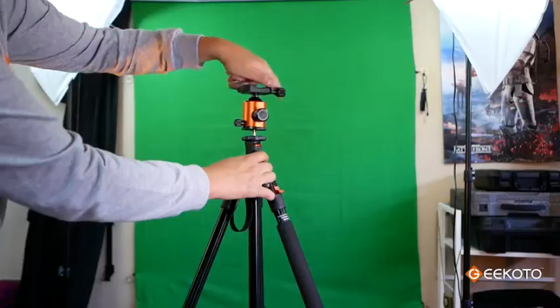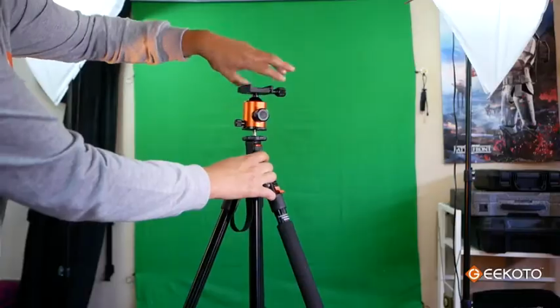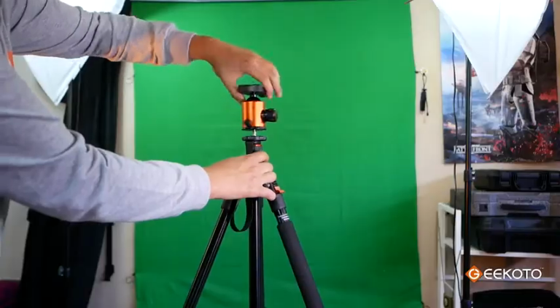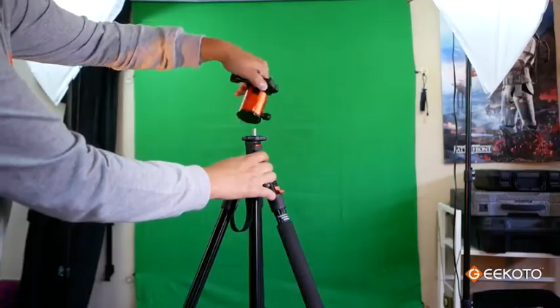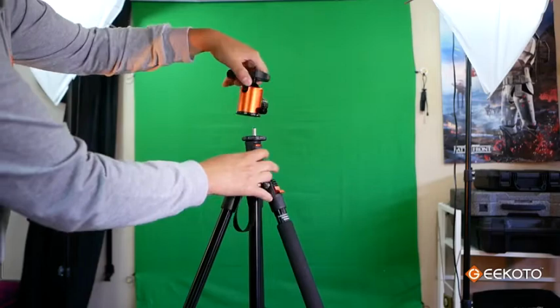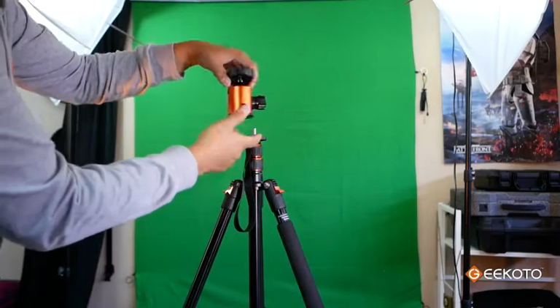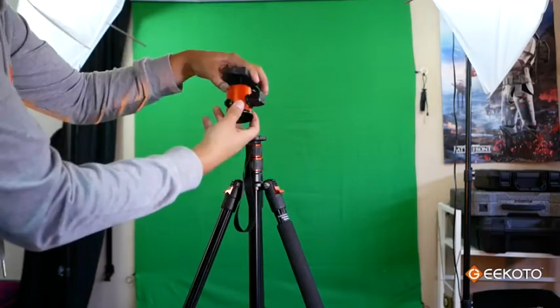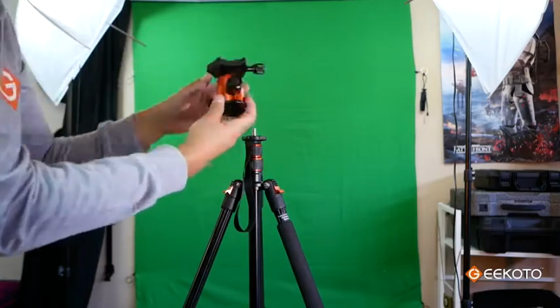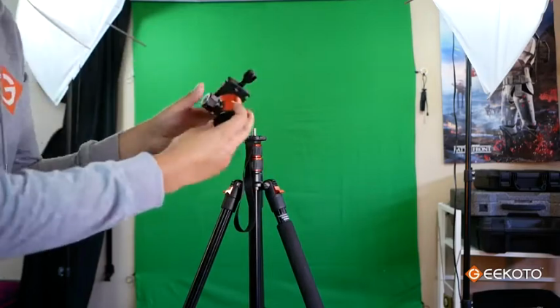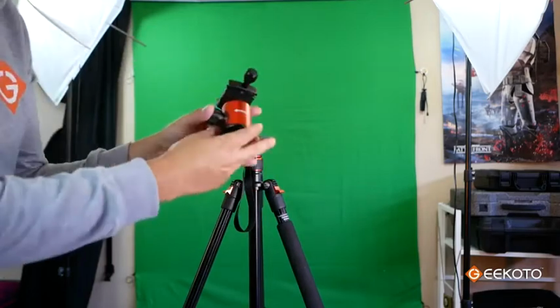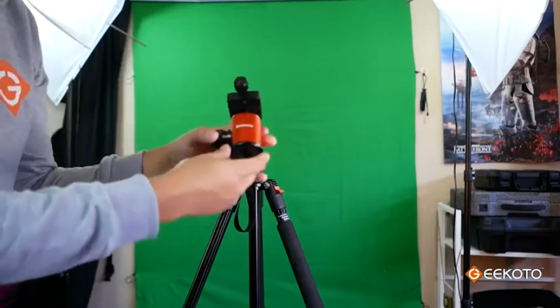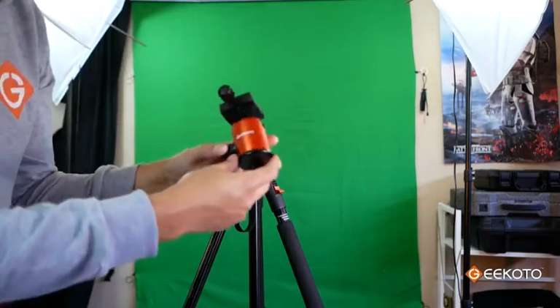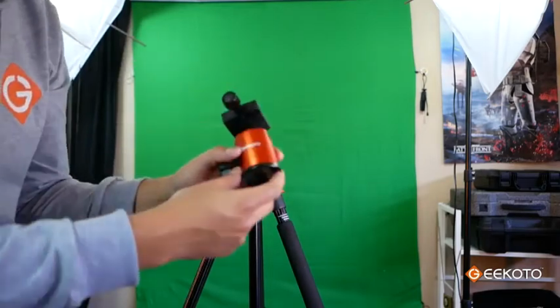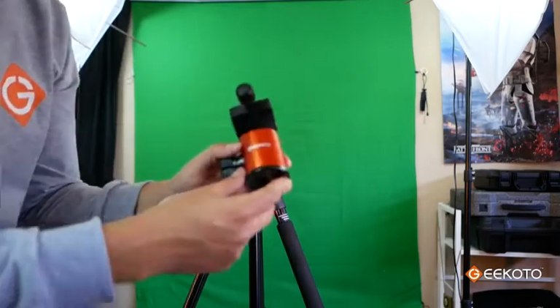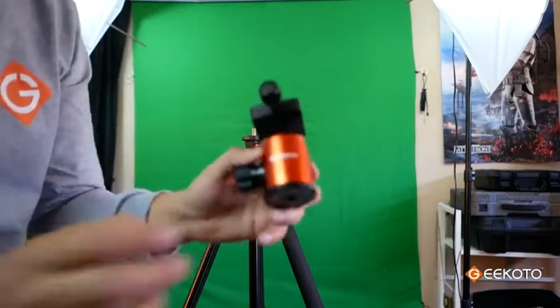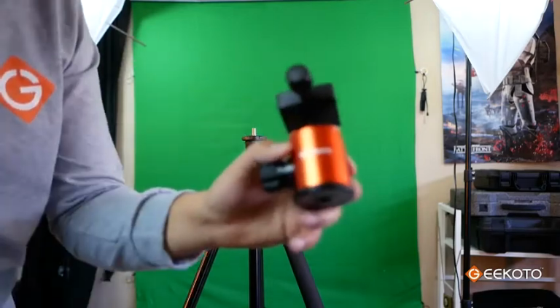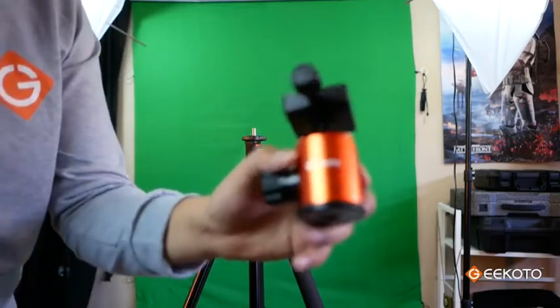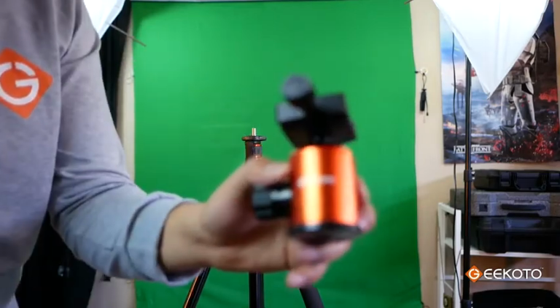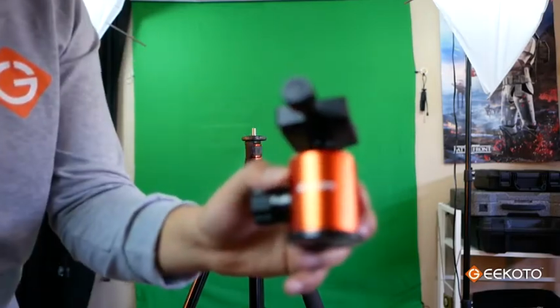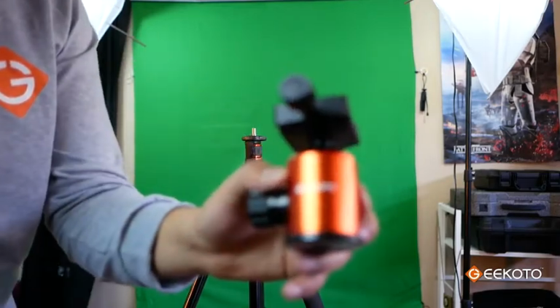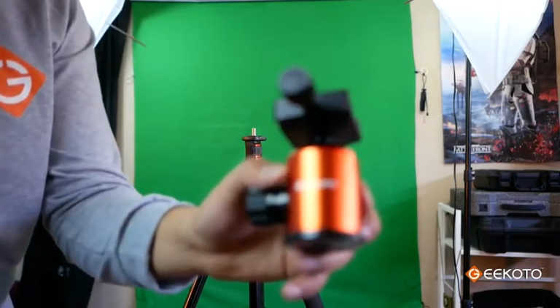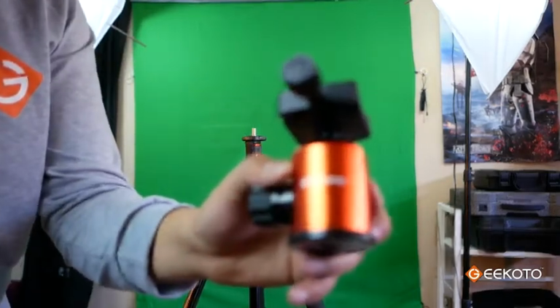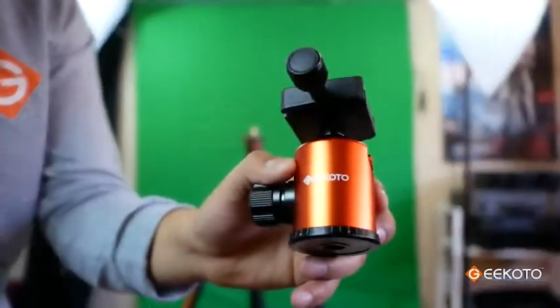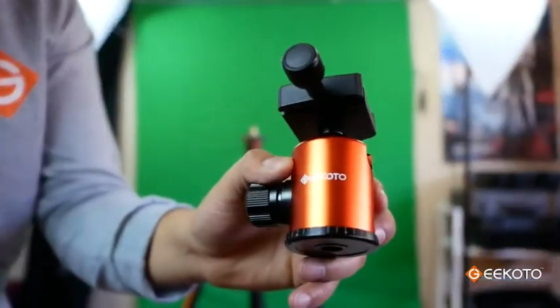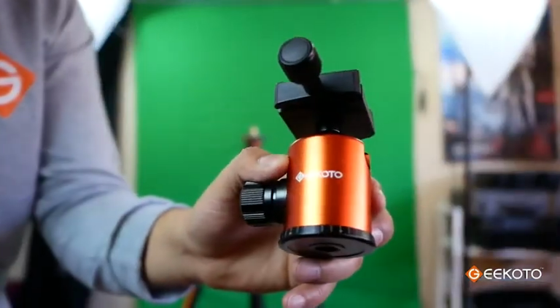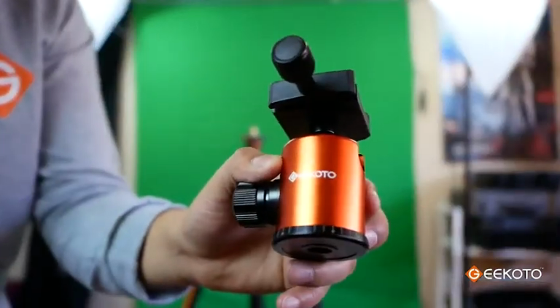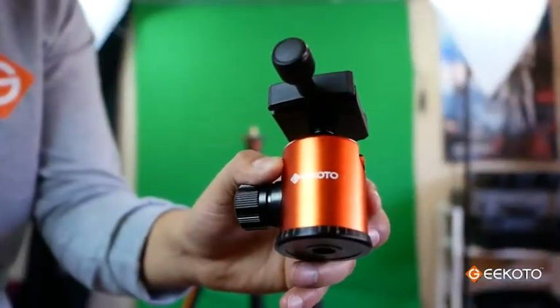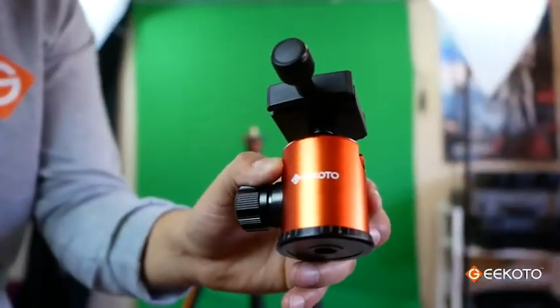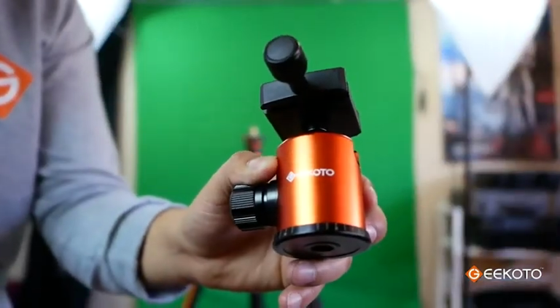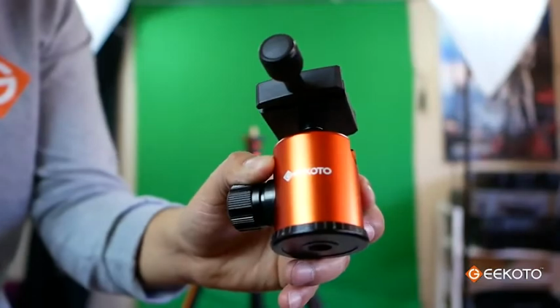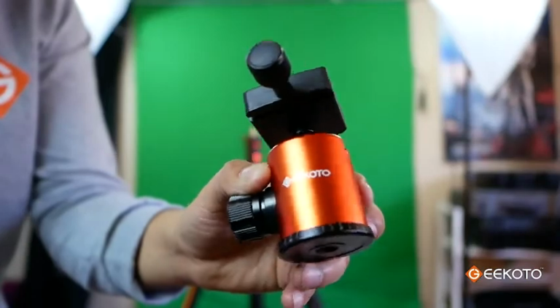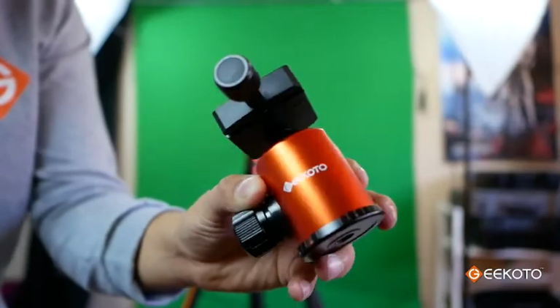If you're a video shooter, you can unscrew the ball head out and replace it with a fluid head, or just use the ball head on other devices.